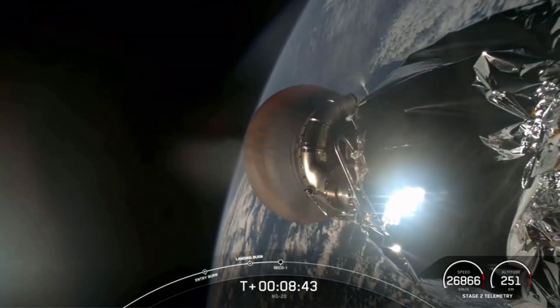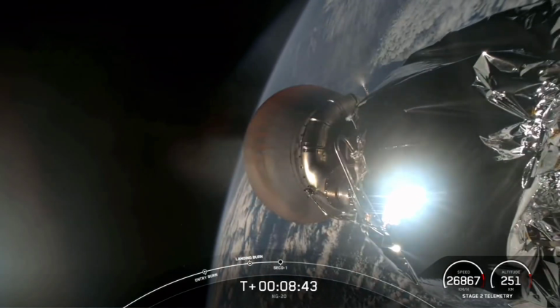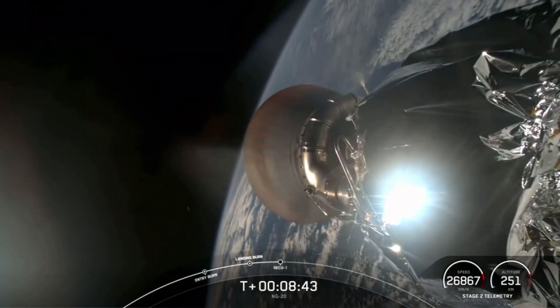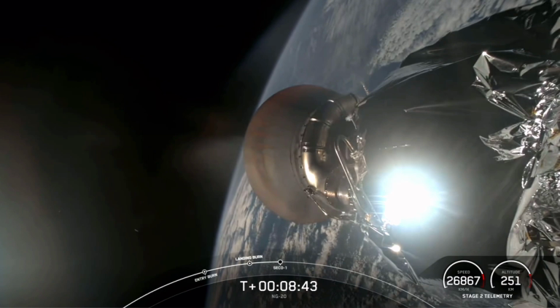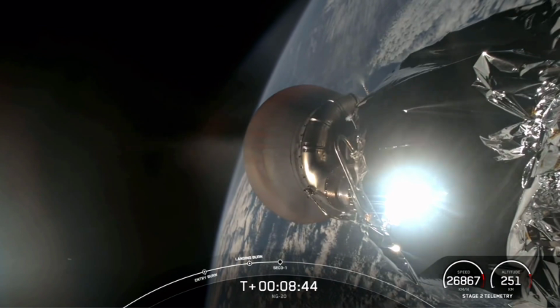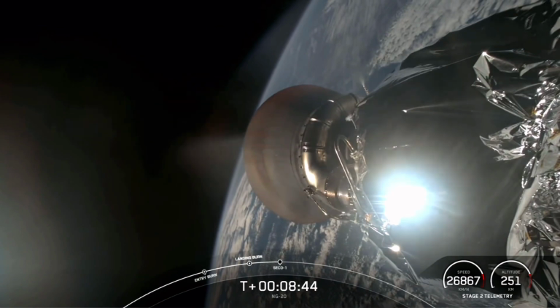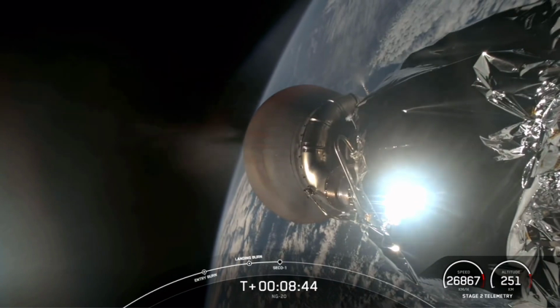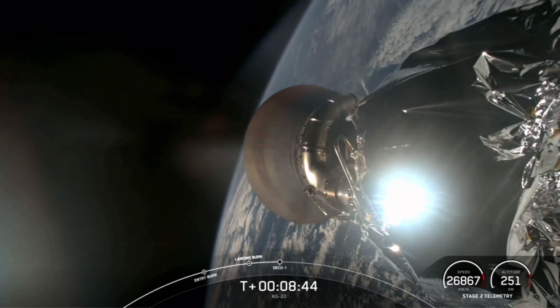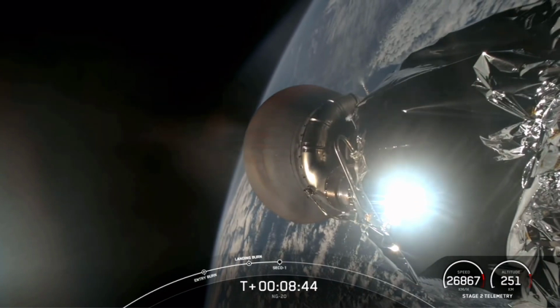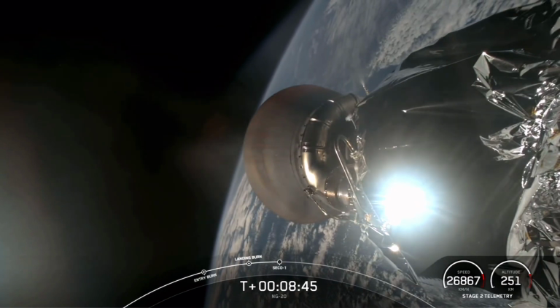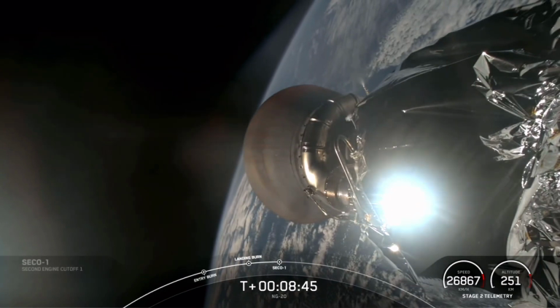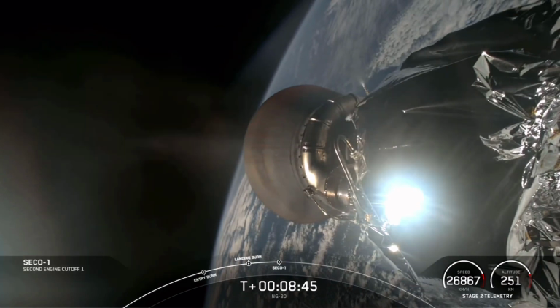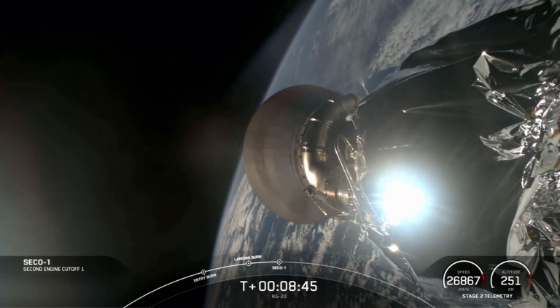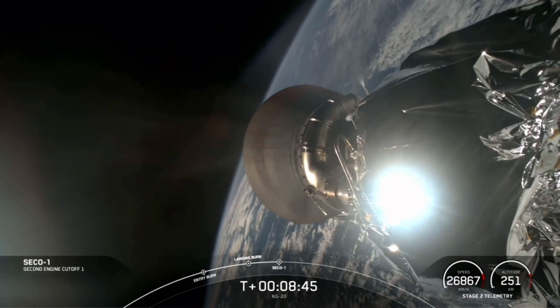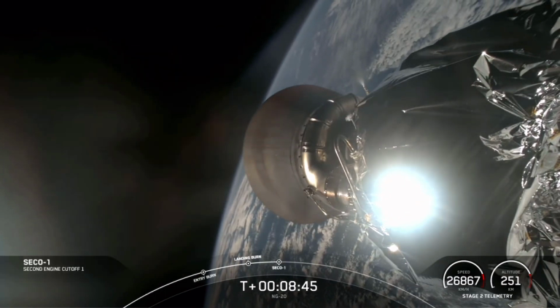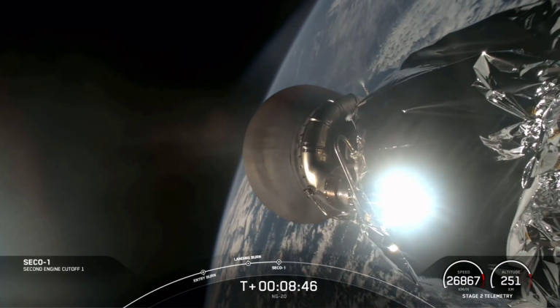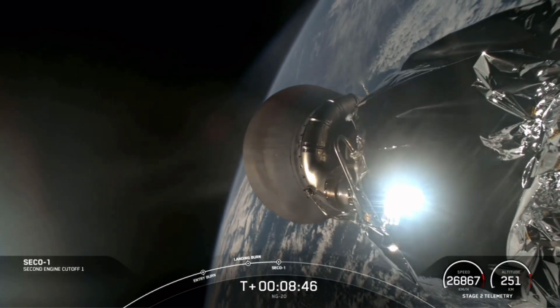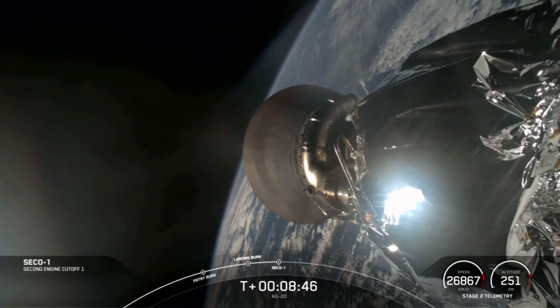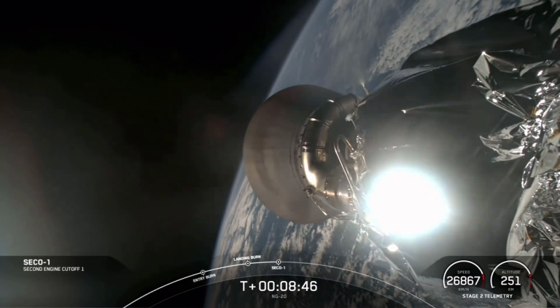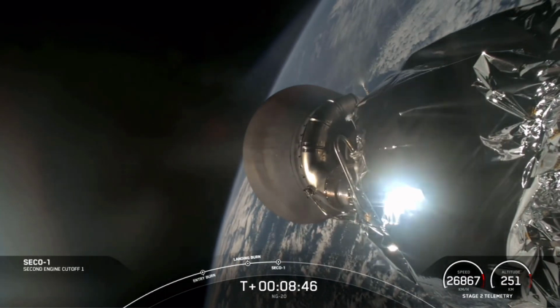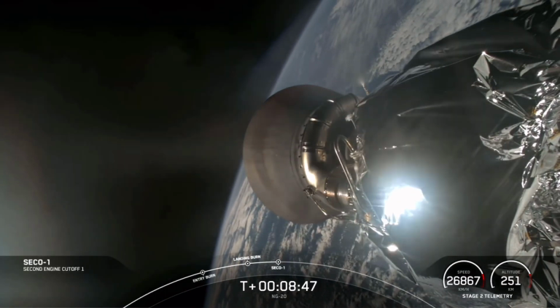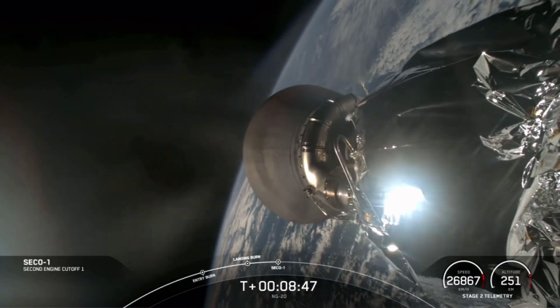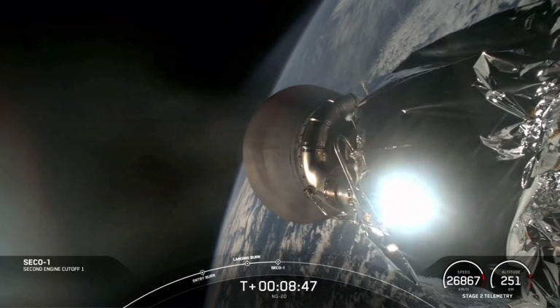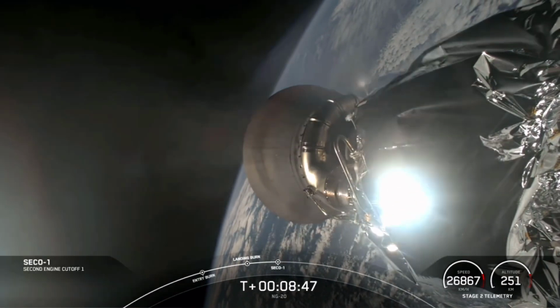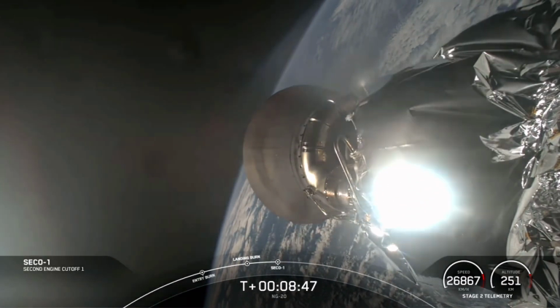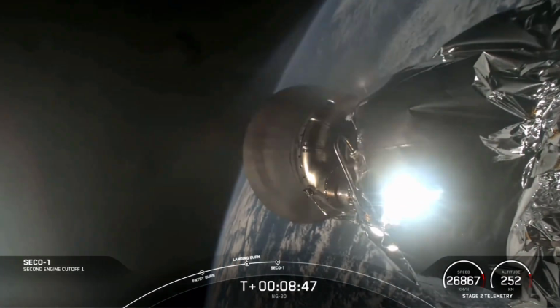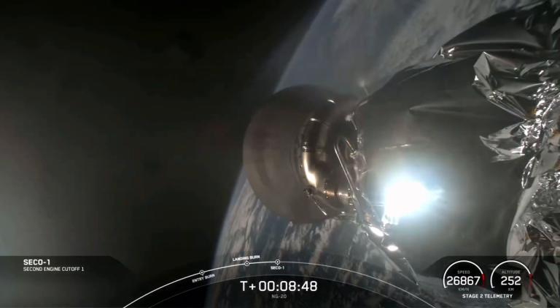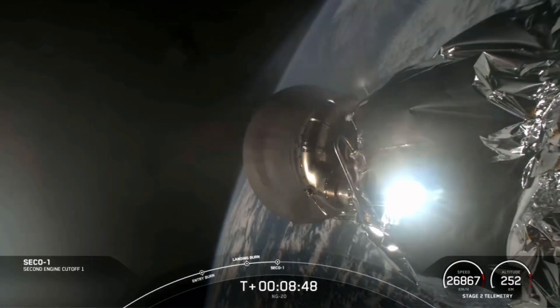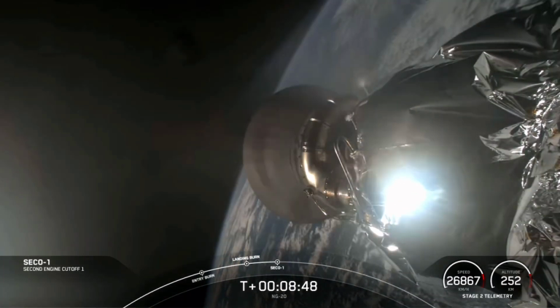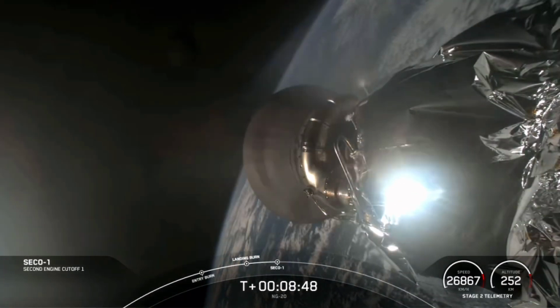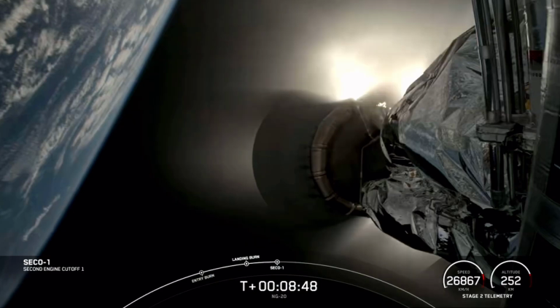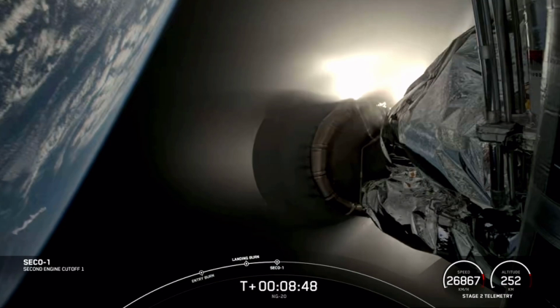Next up is SECO for the second stage, where we will shut down the MVAC engine.